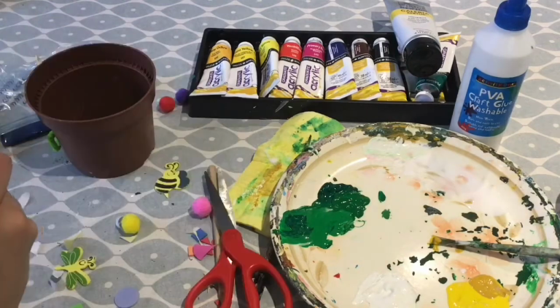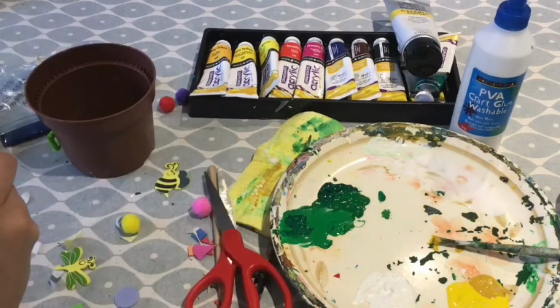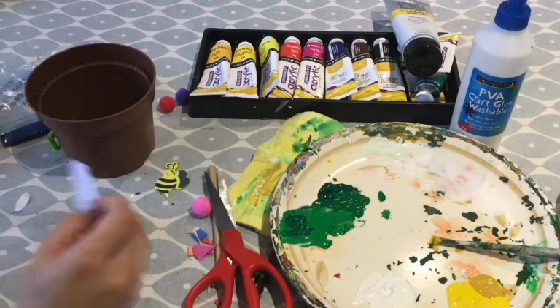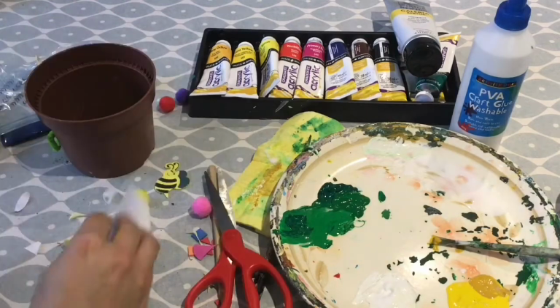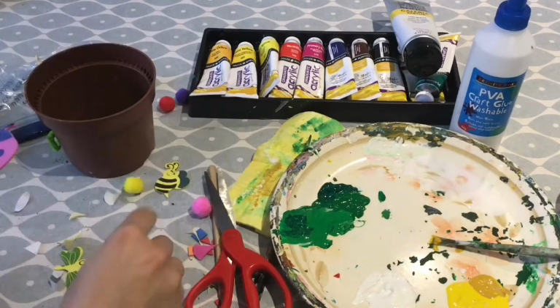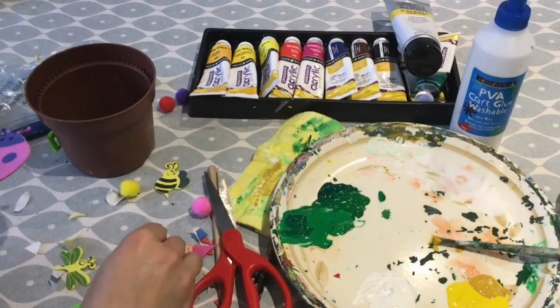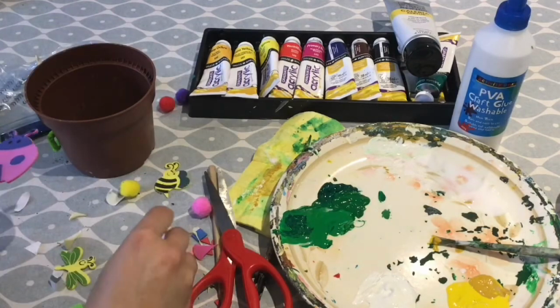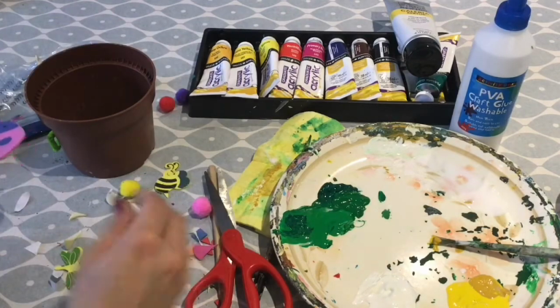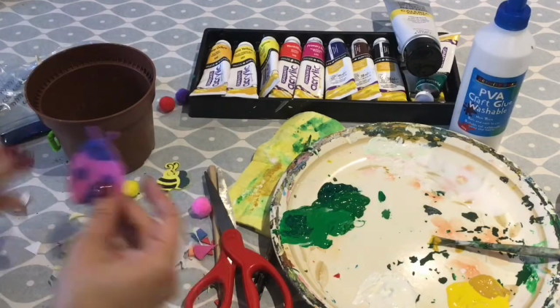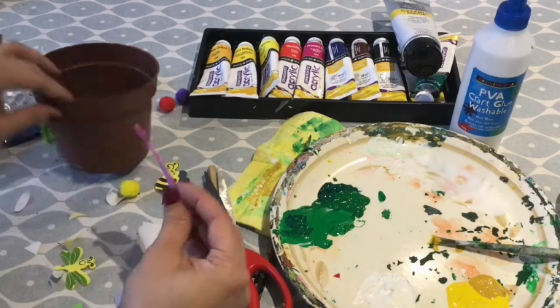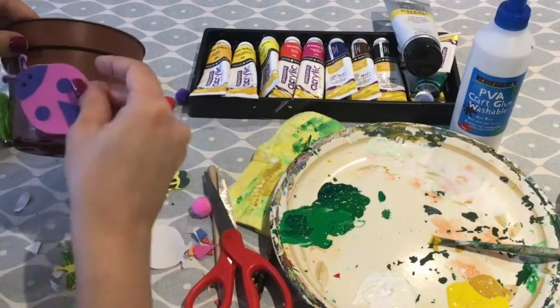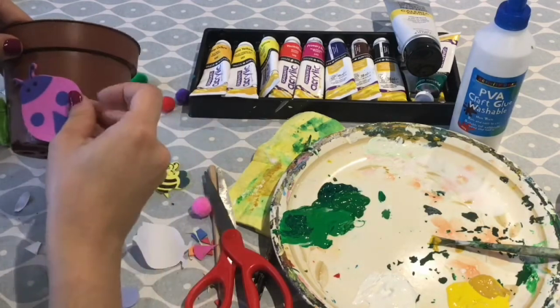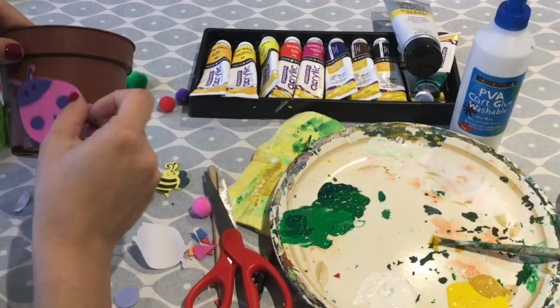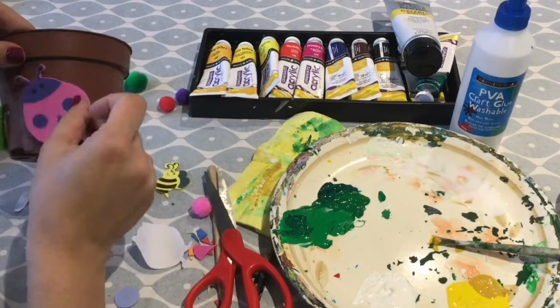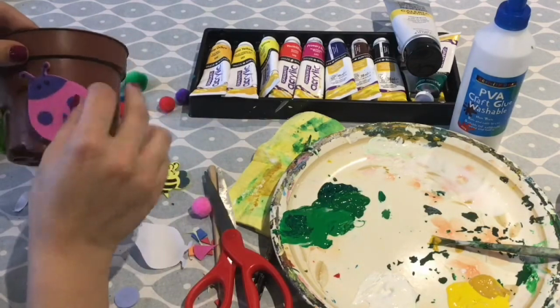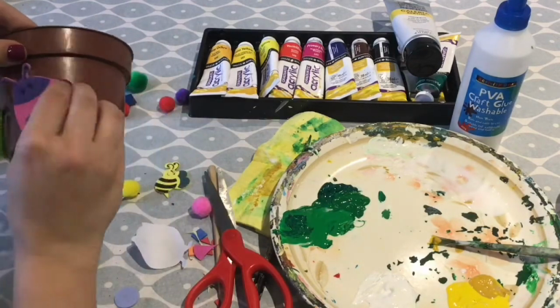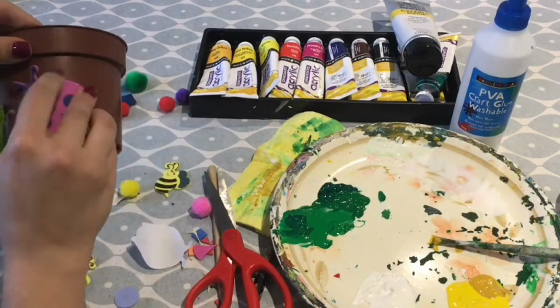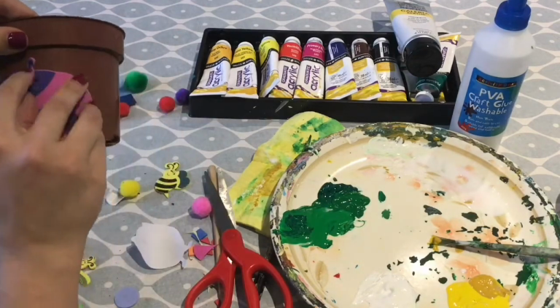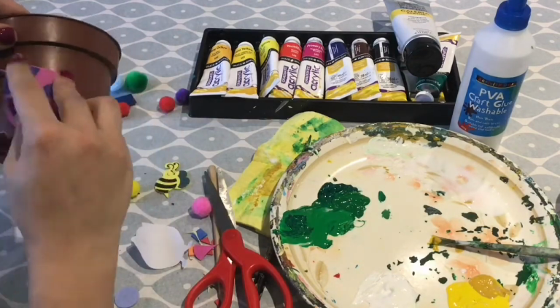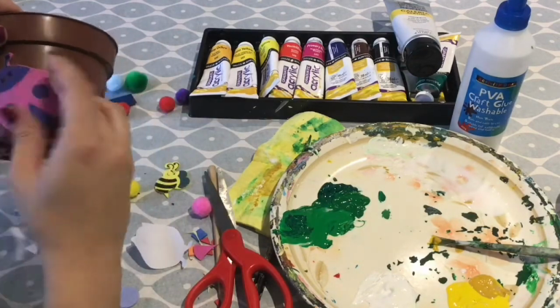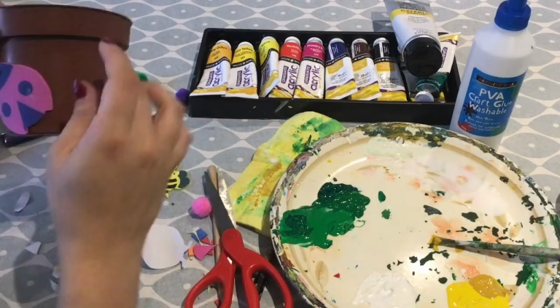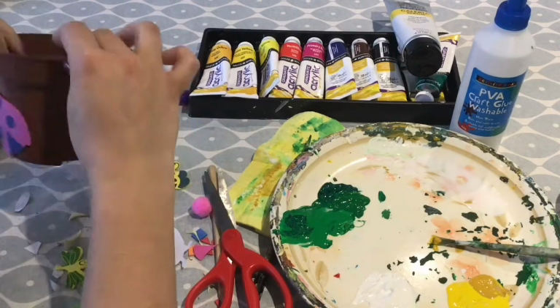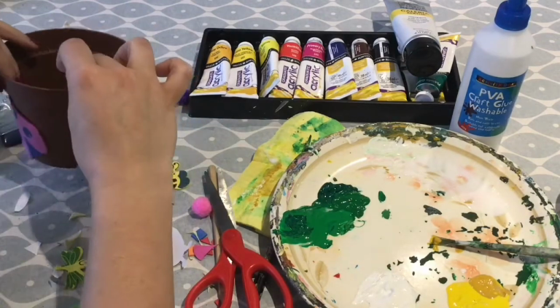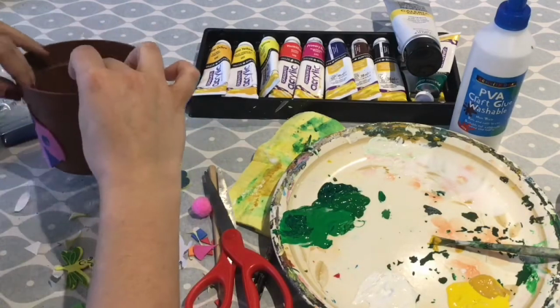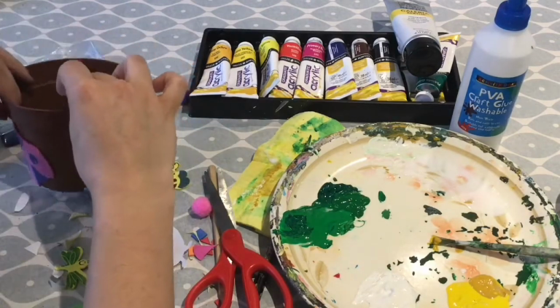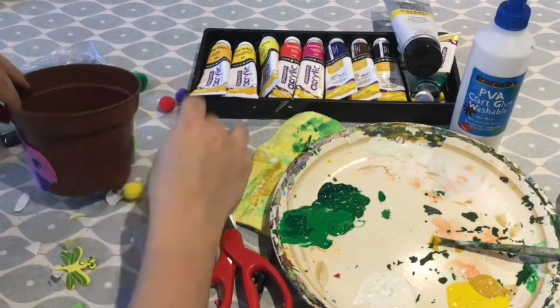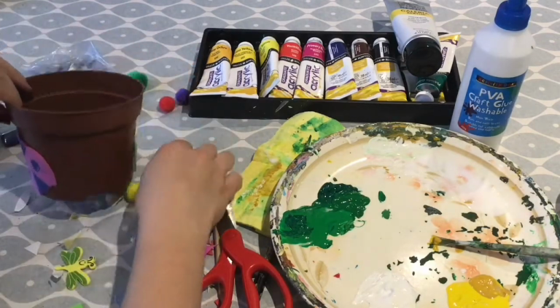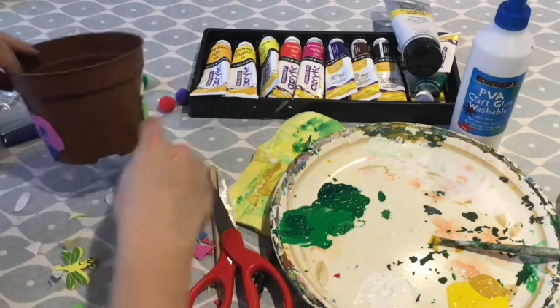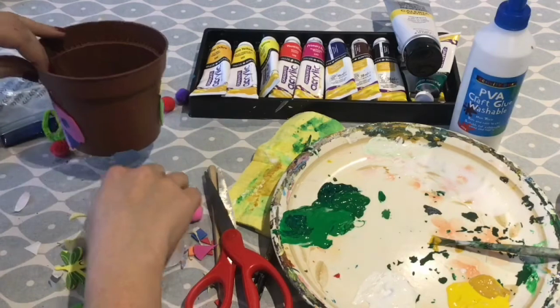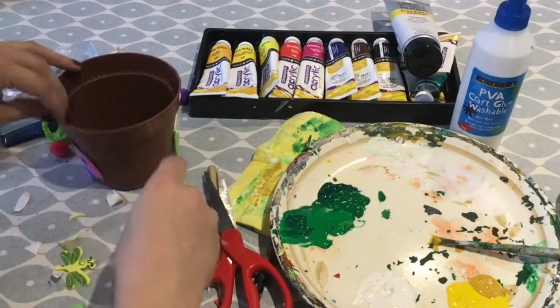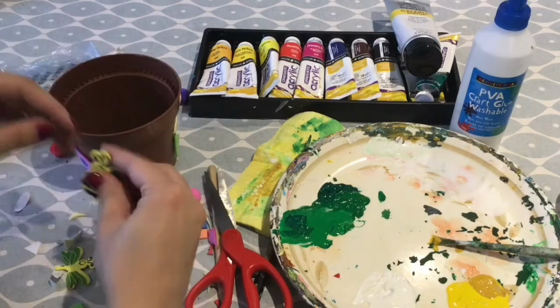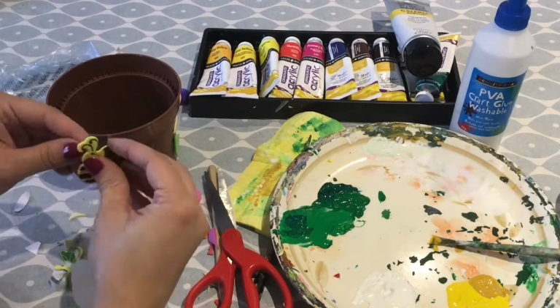To finish your pot, you can include some of the insect shaped foam shapes included in your craft pack.